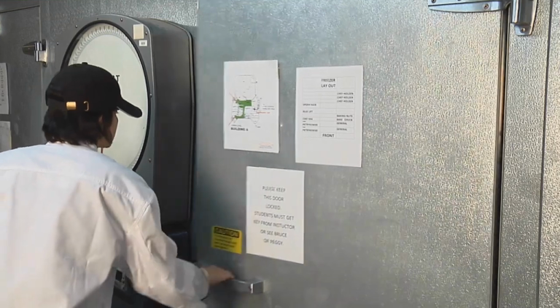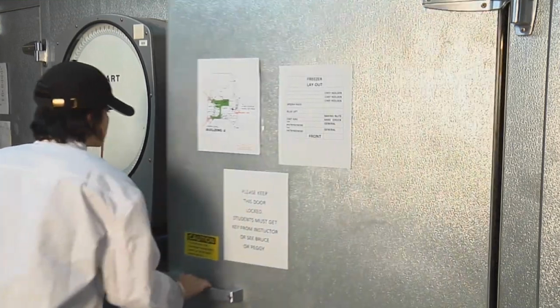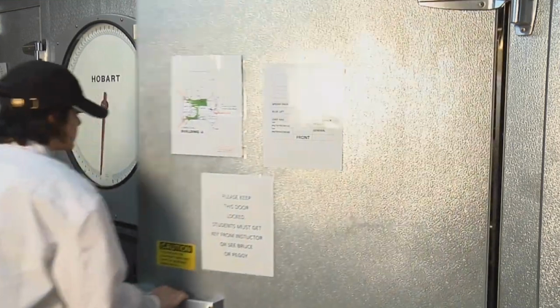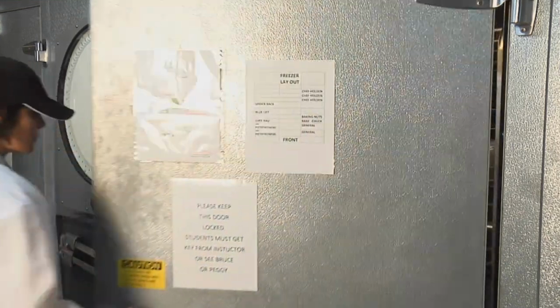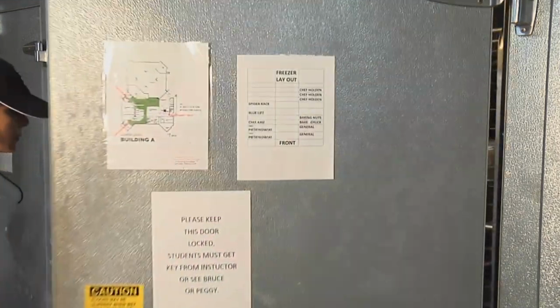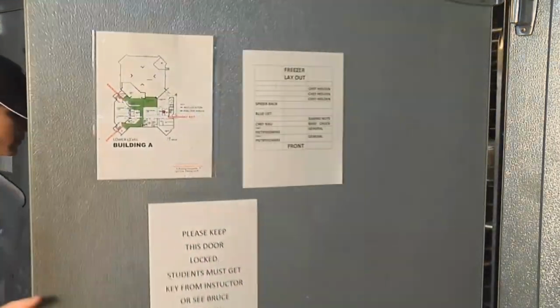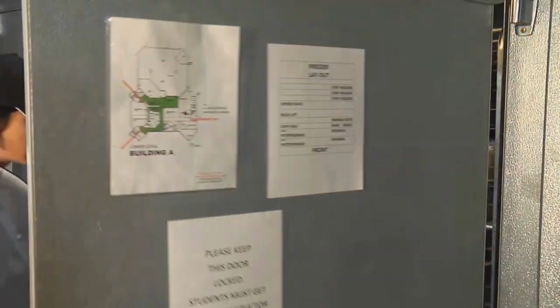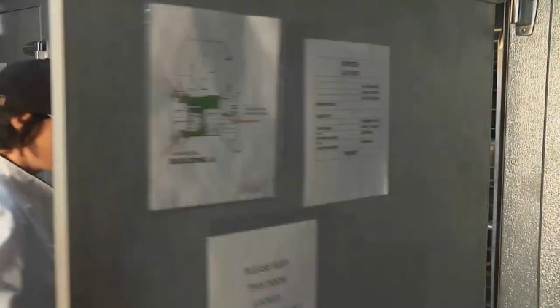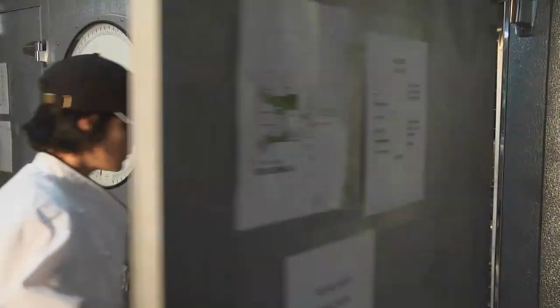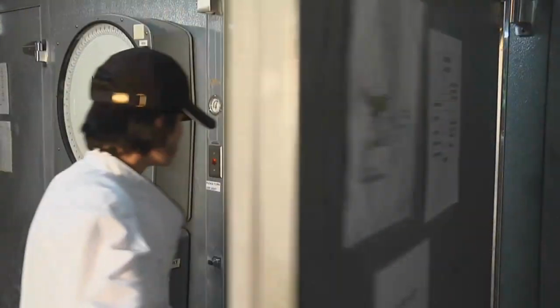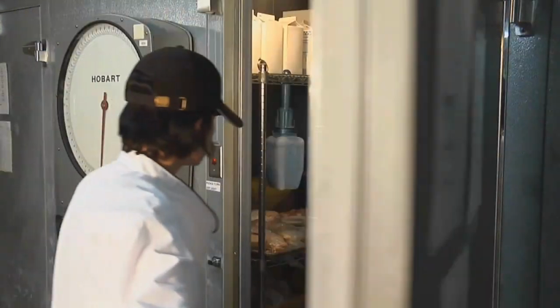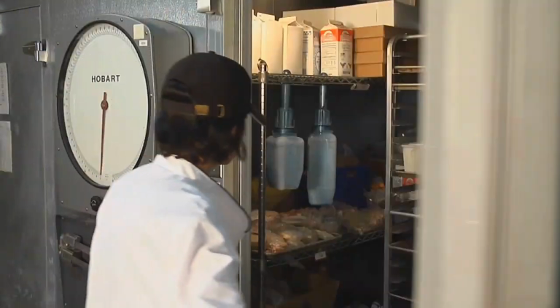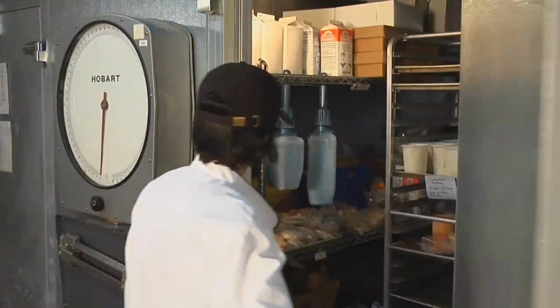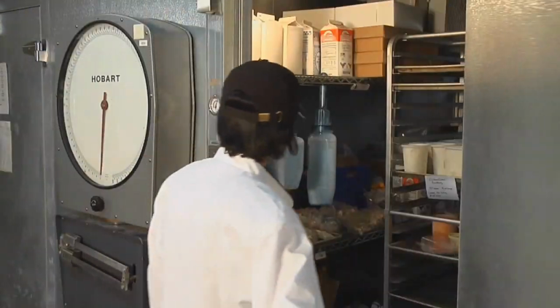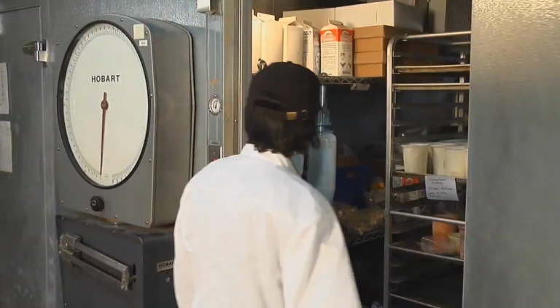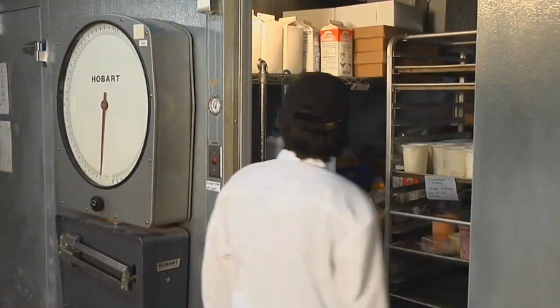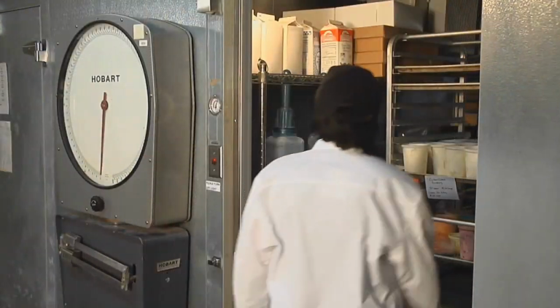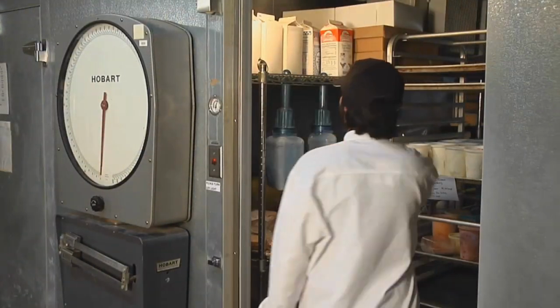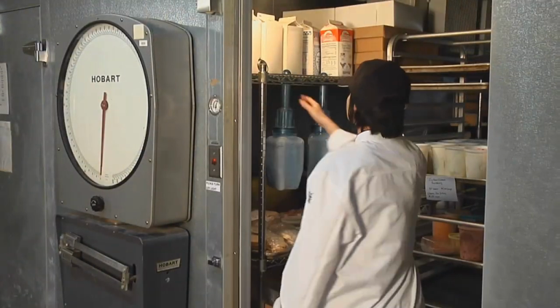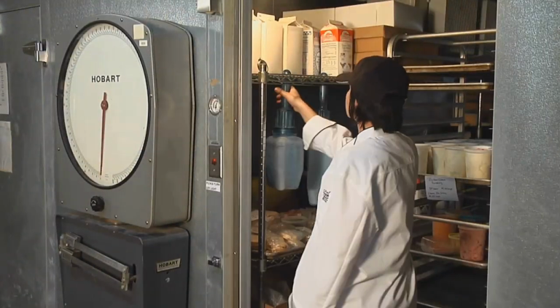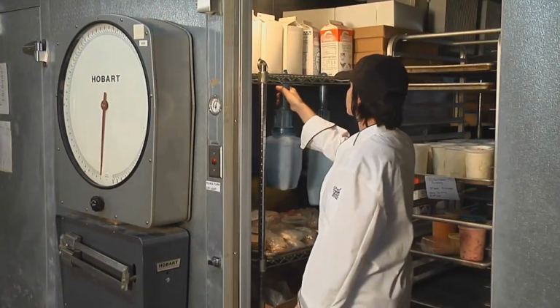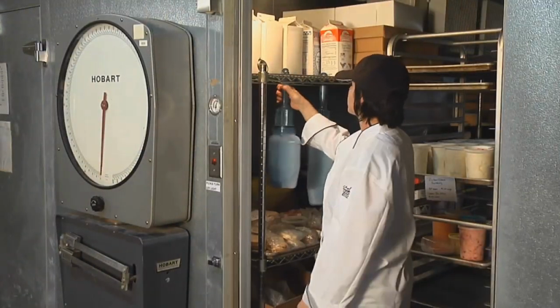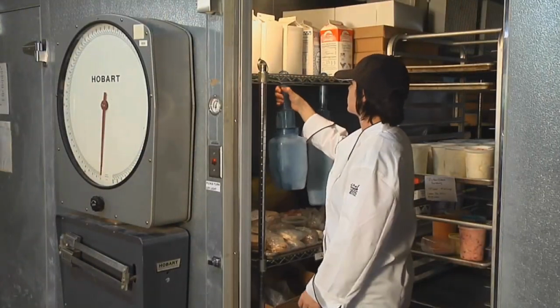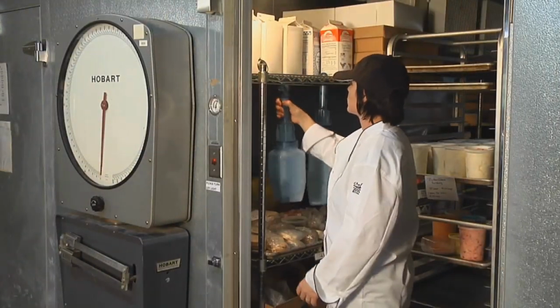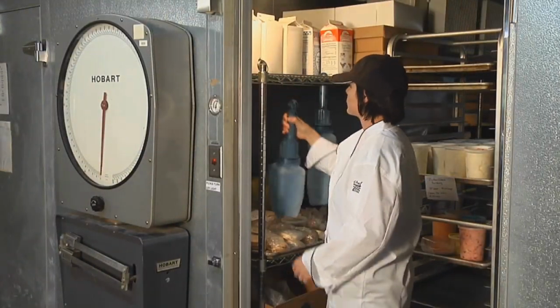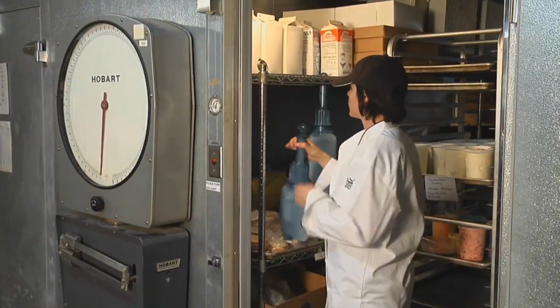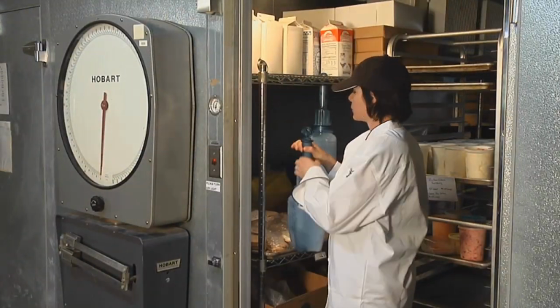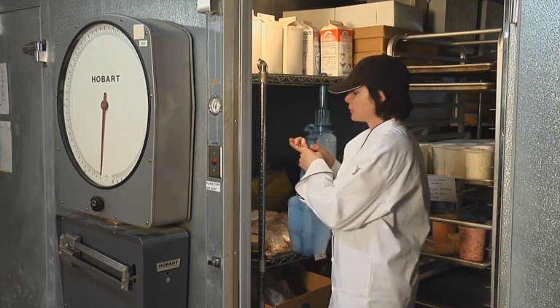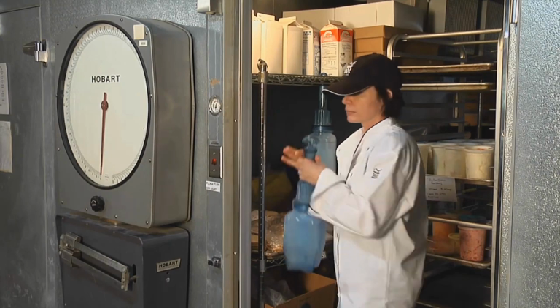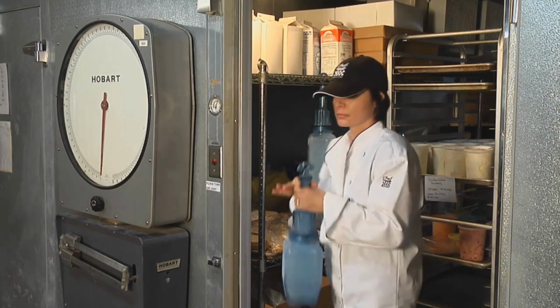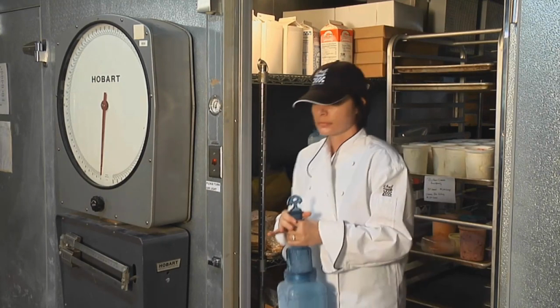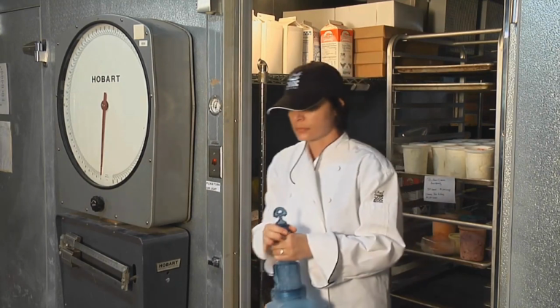The integrated hanging hook allows secure, sanitary storage, freeing up valuable shelf space.